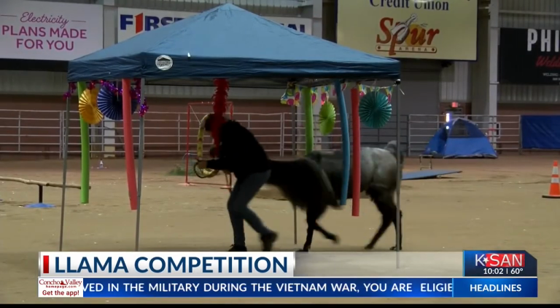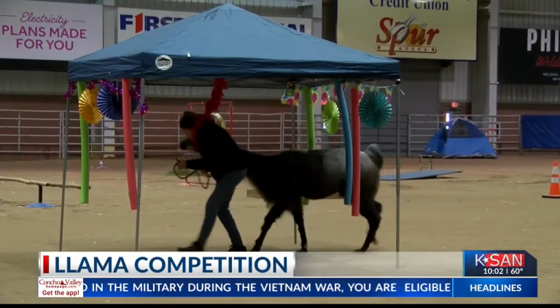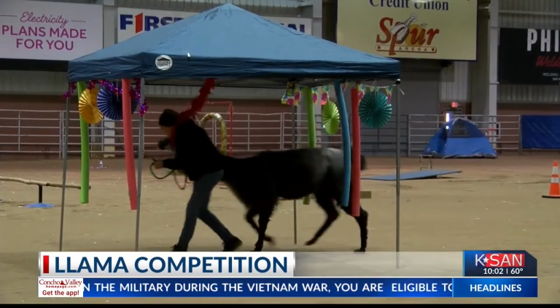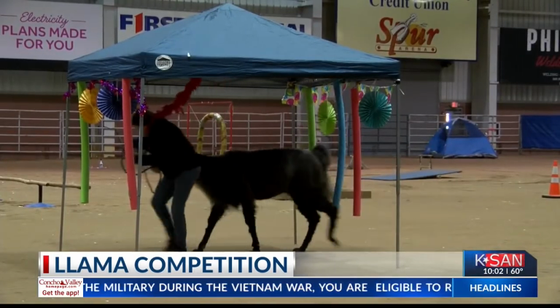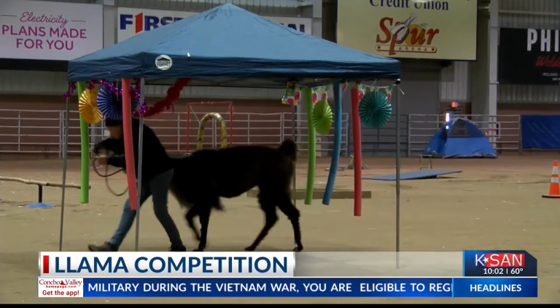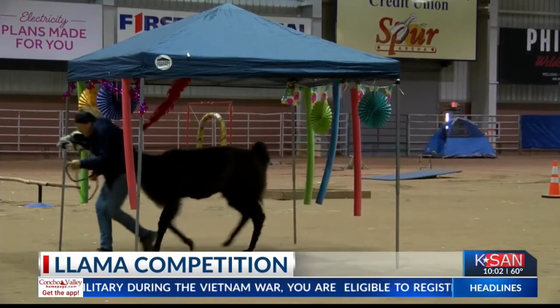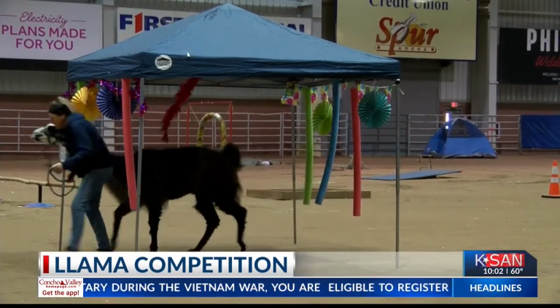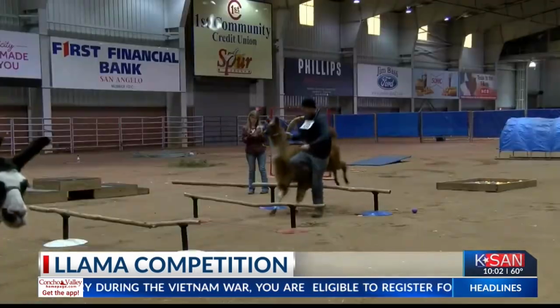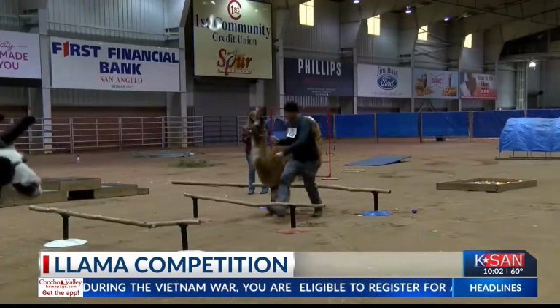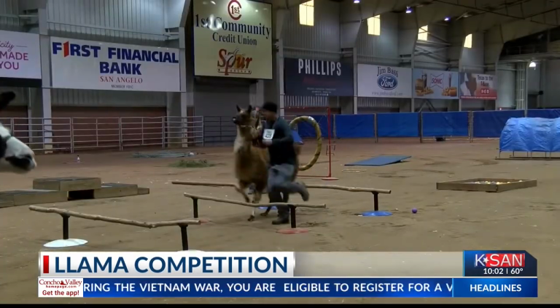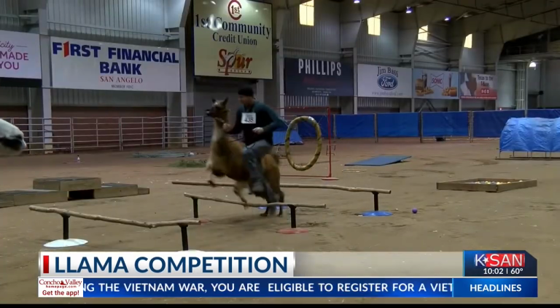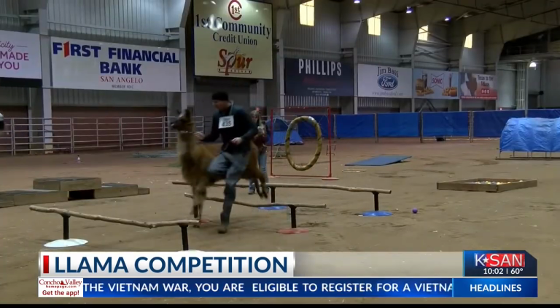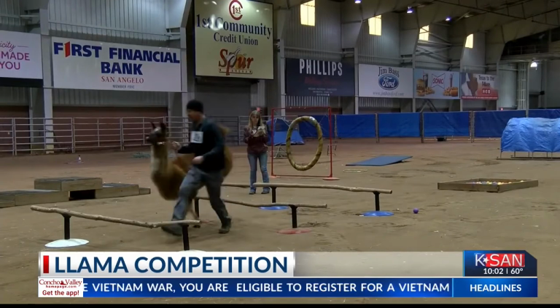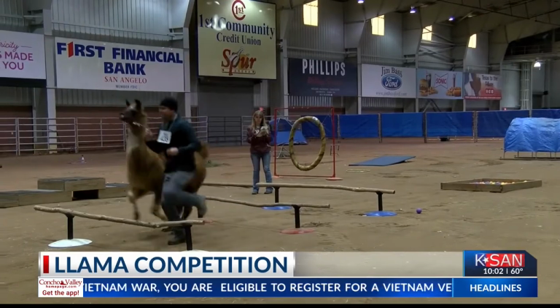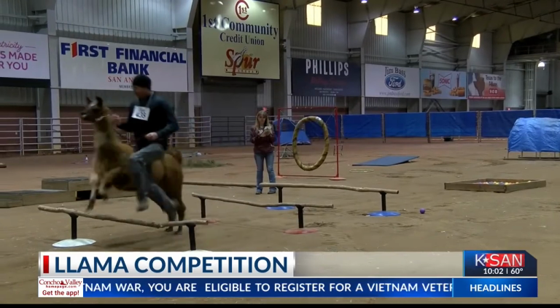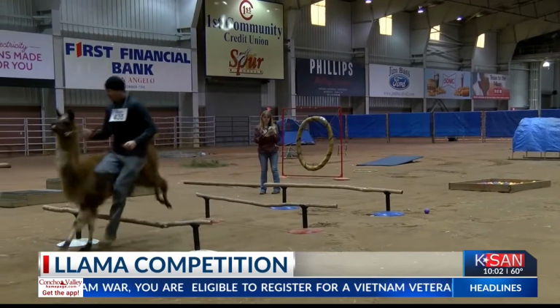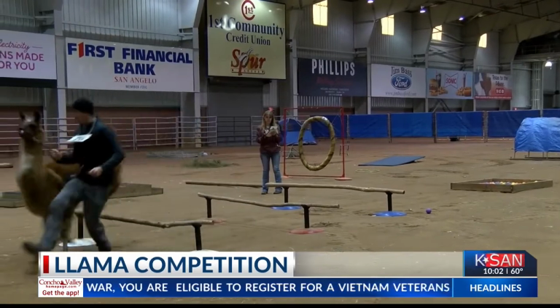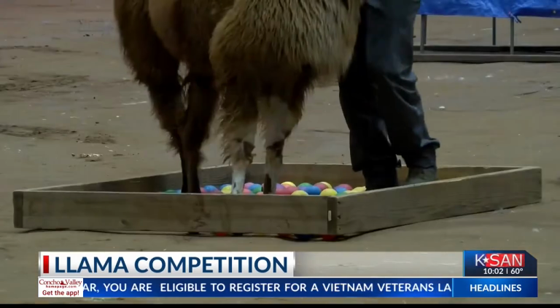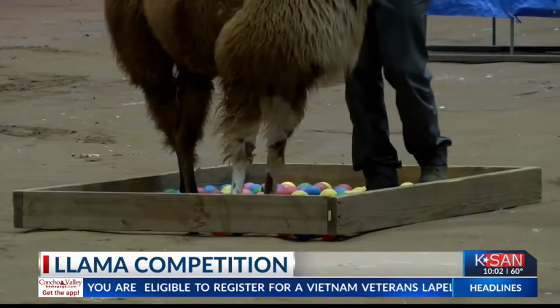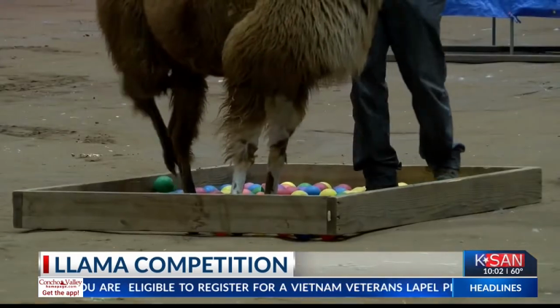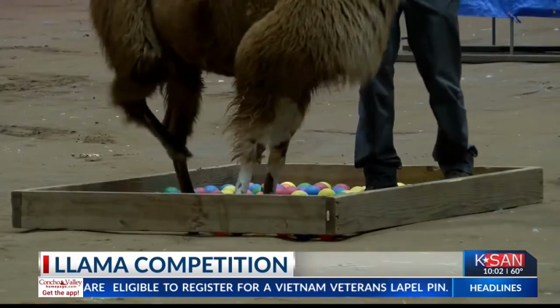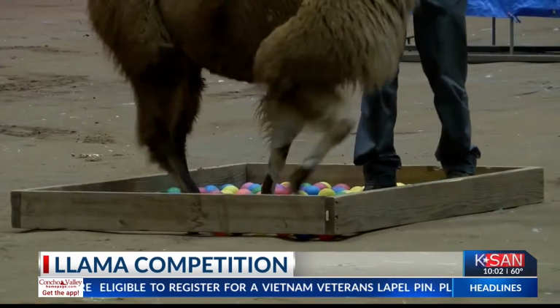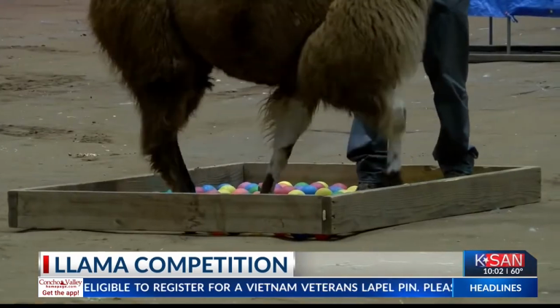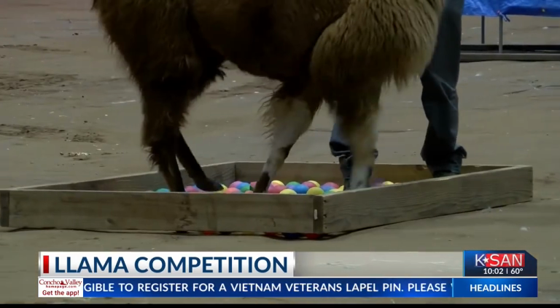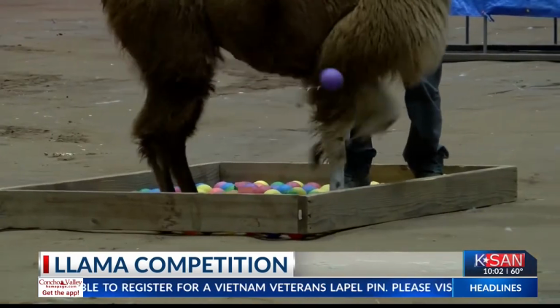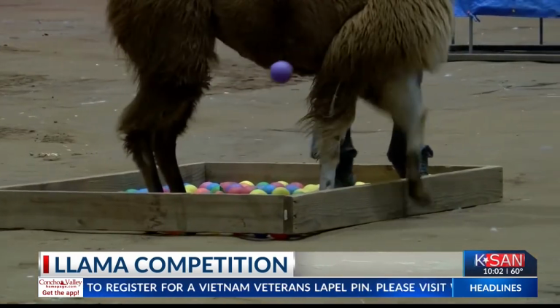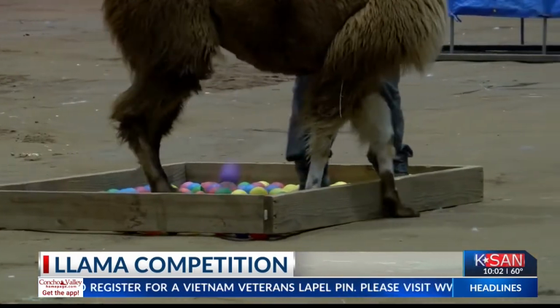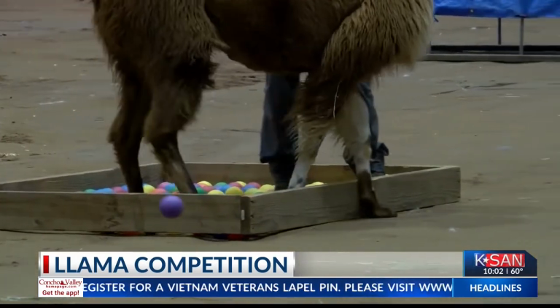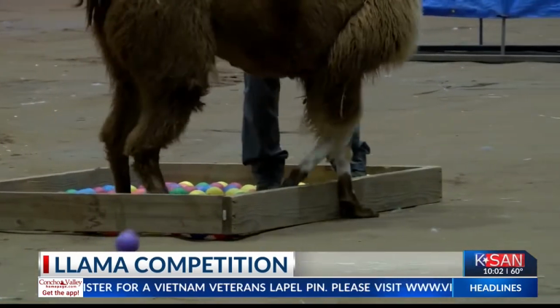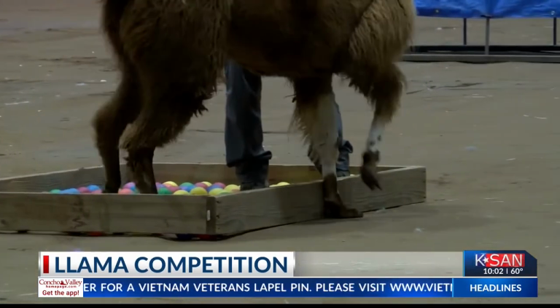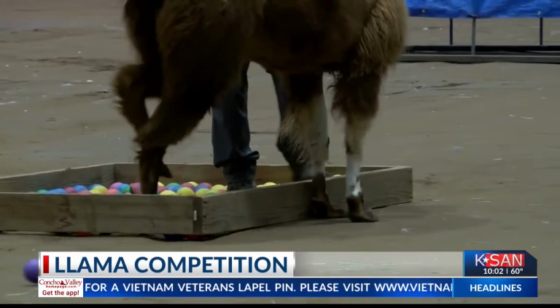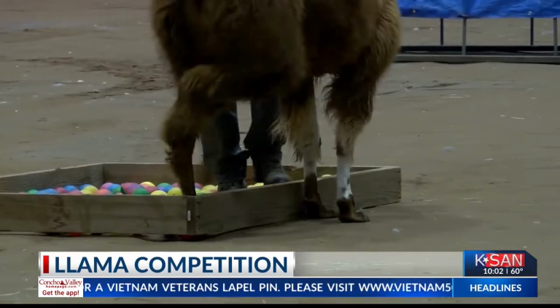We got to talk to a few students showing off their llamas this weekend to see how they are judged and what they do to prepare.